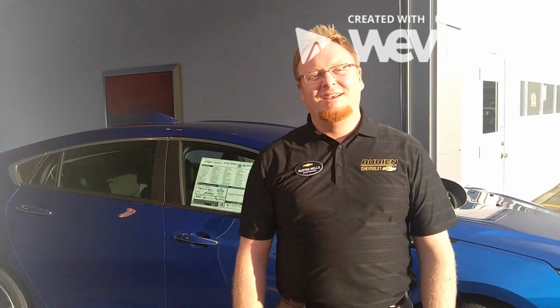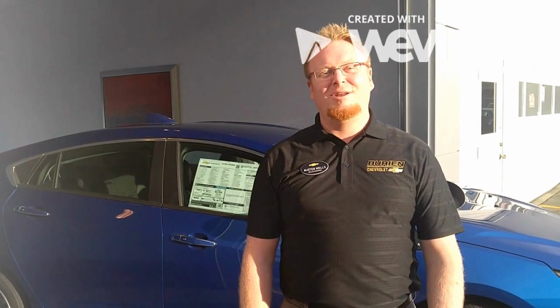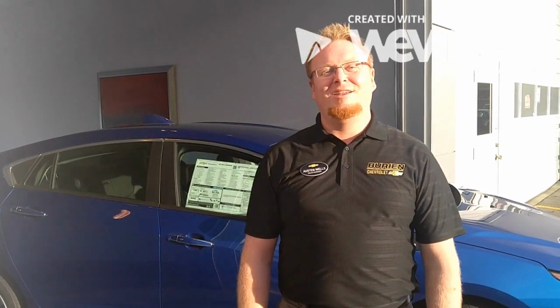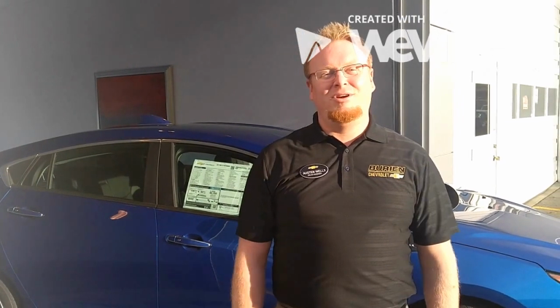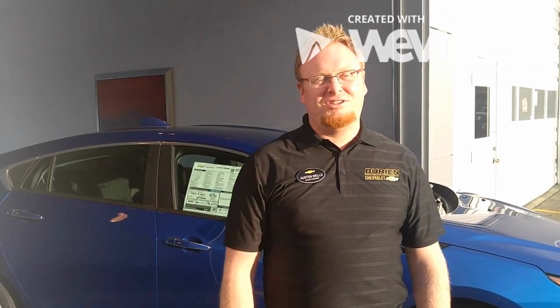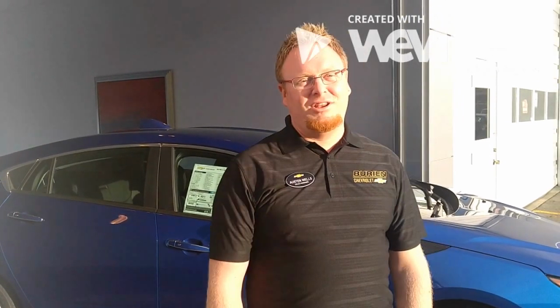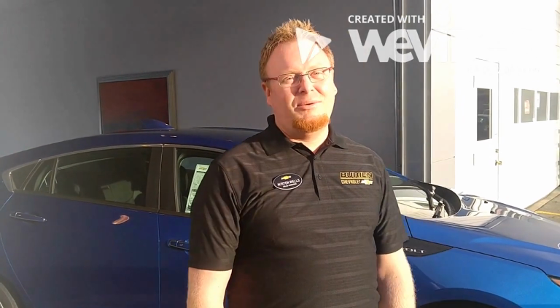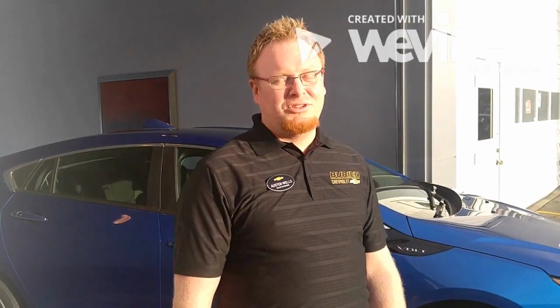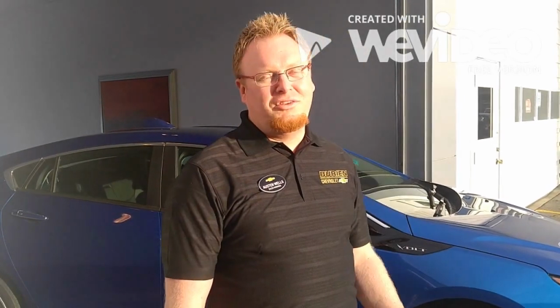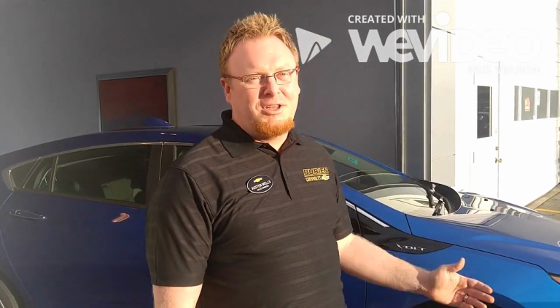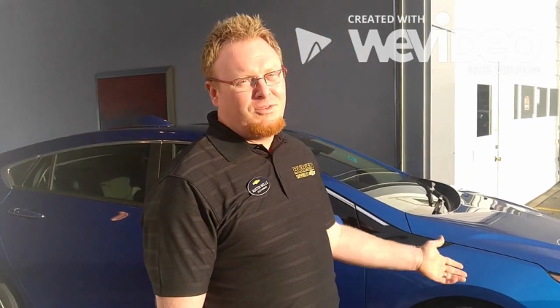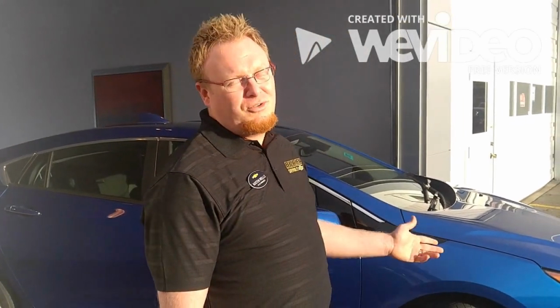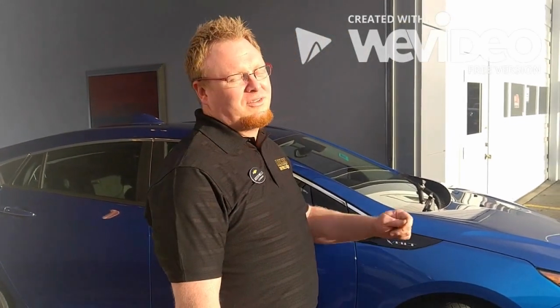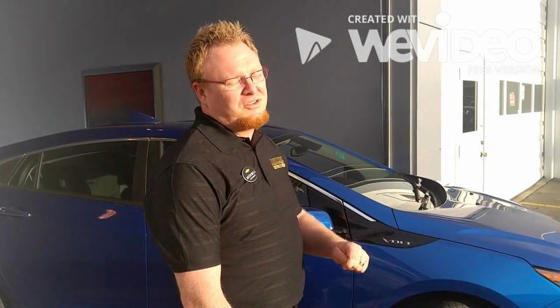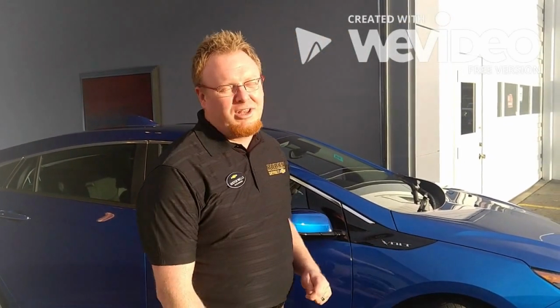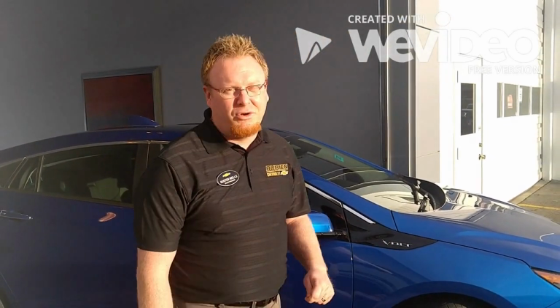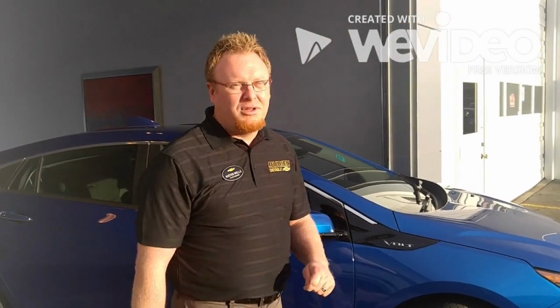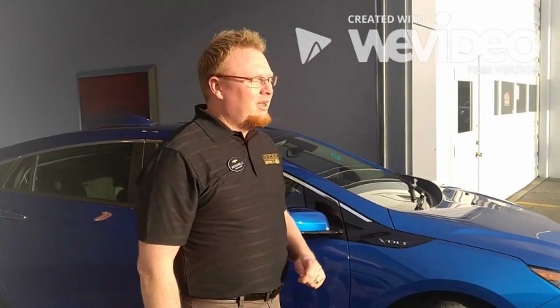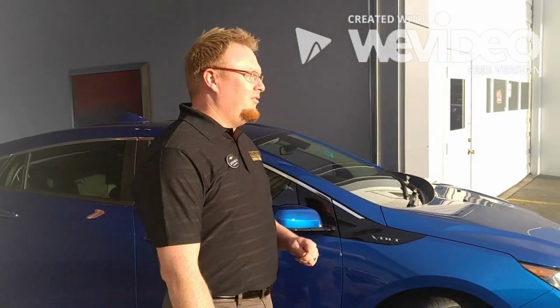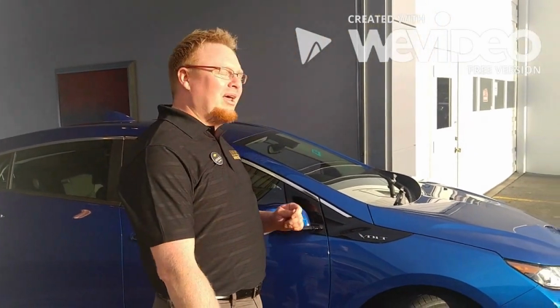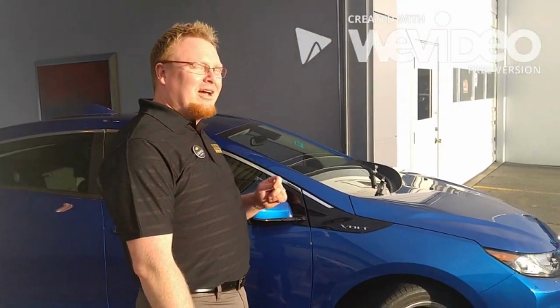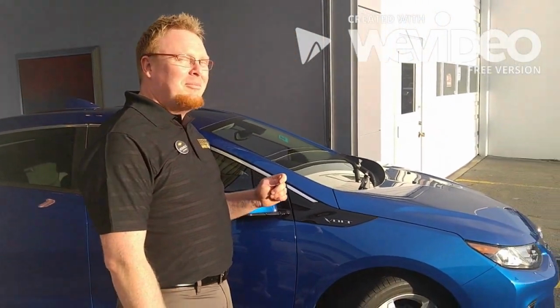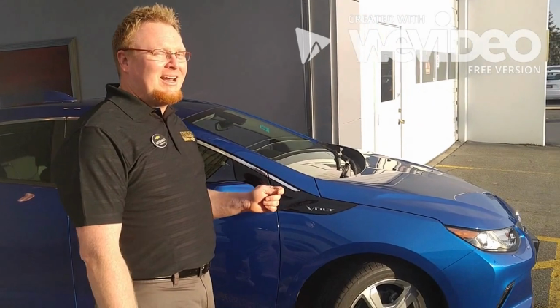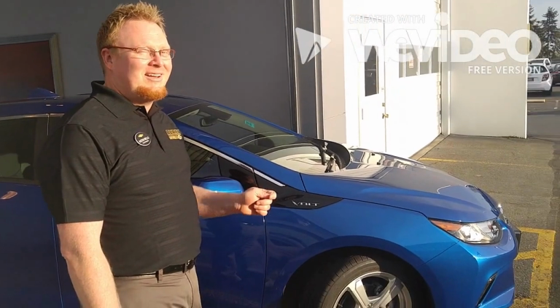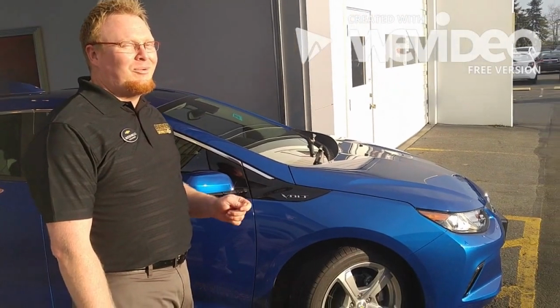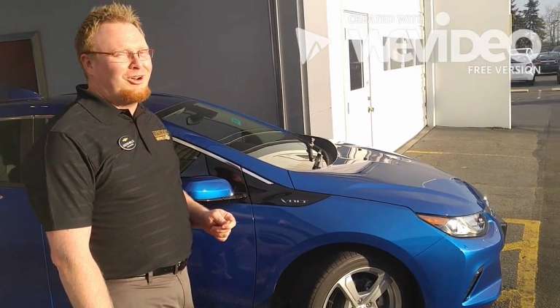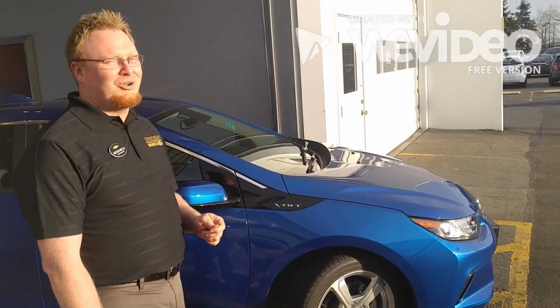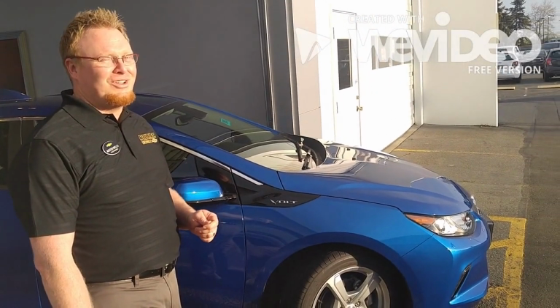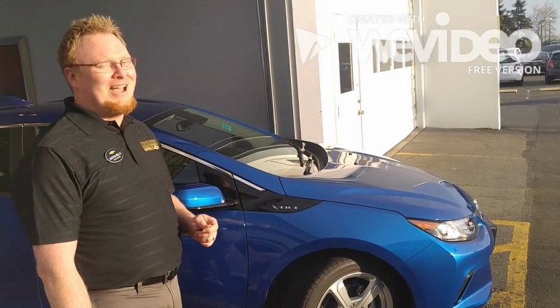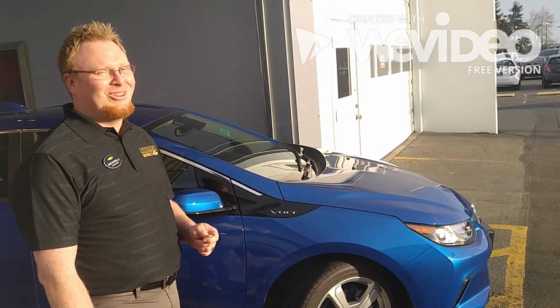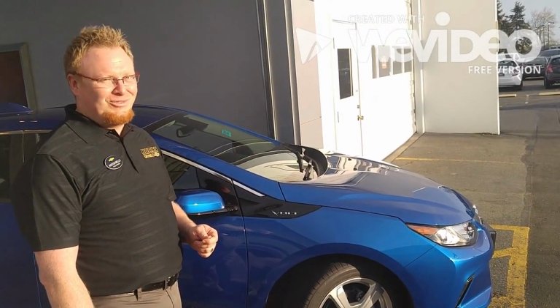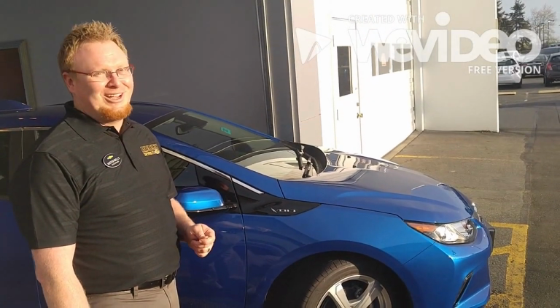Come on down to Burien Chevrolet. We'll show you some tips and tricks on the Chevrolet Volt, and if you don't have time to make it in today, we're going to show you some now in this video.